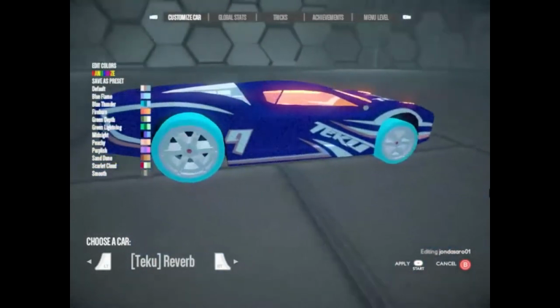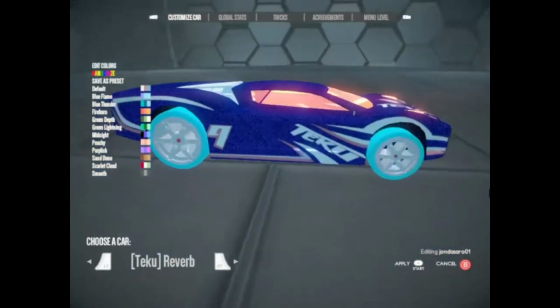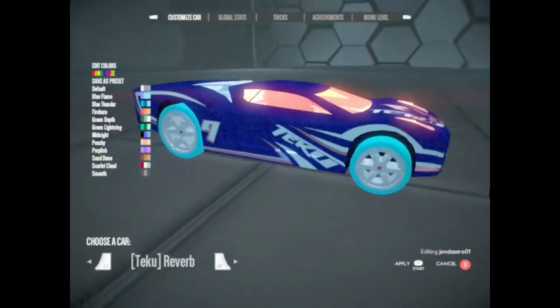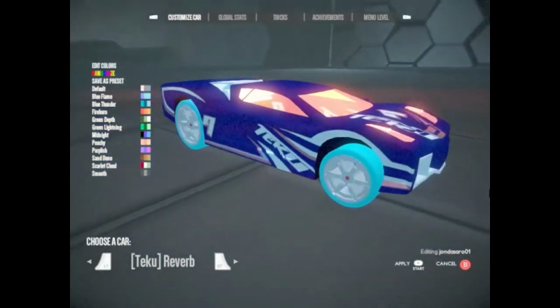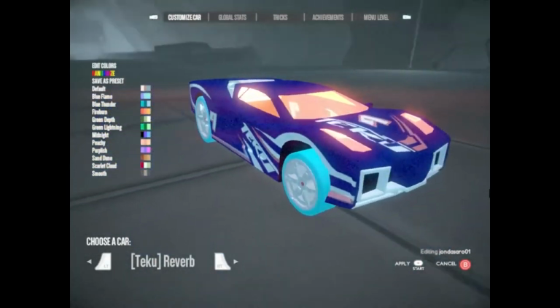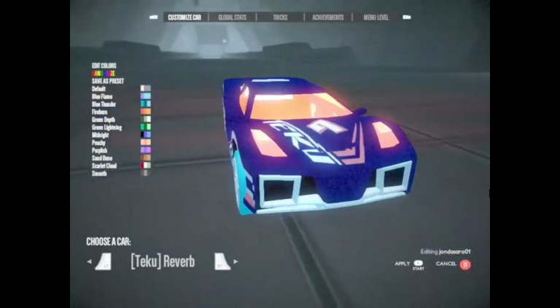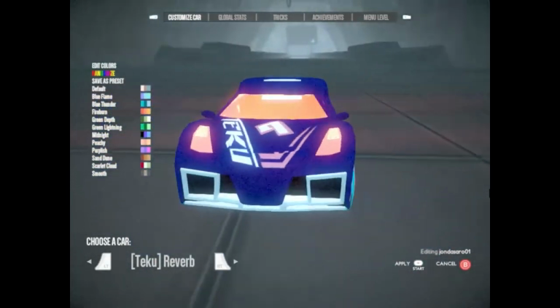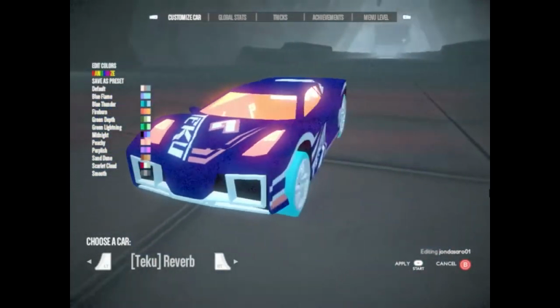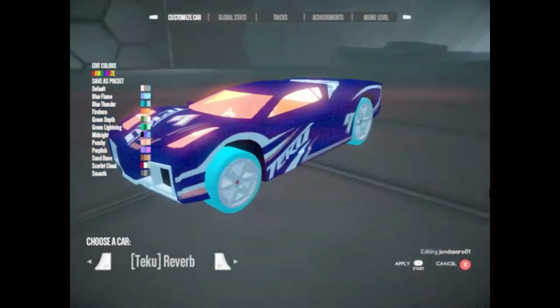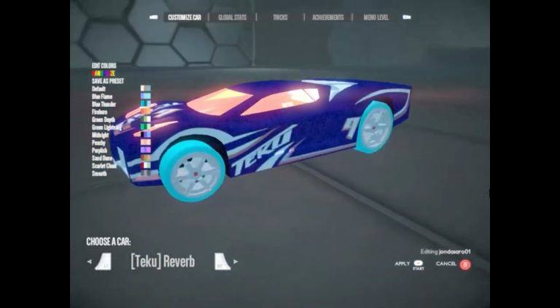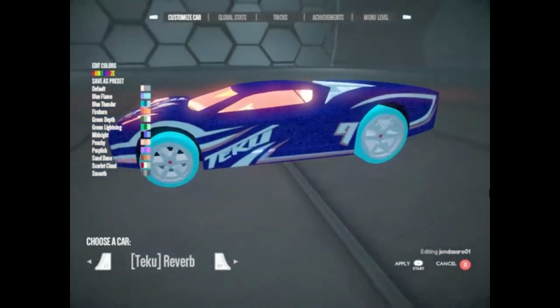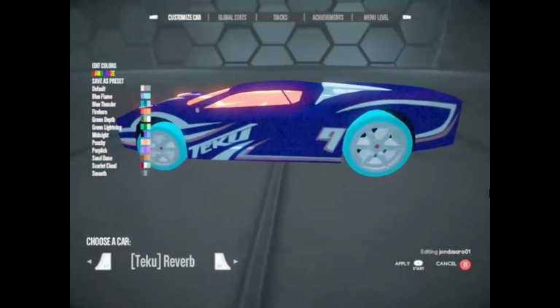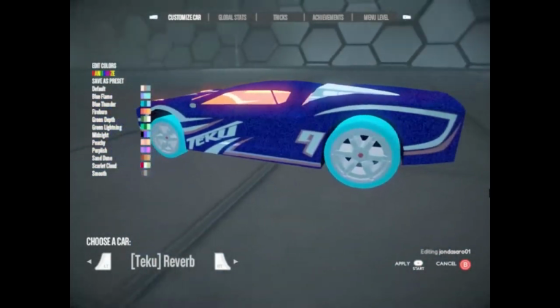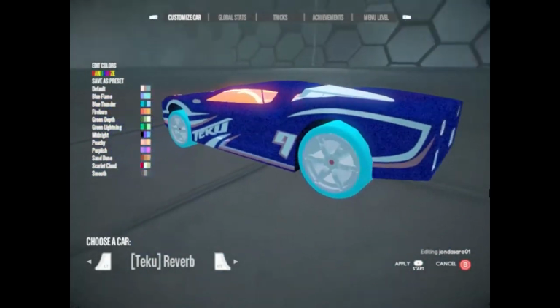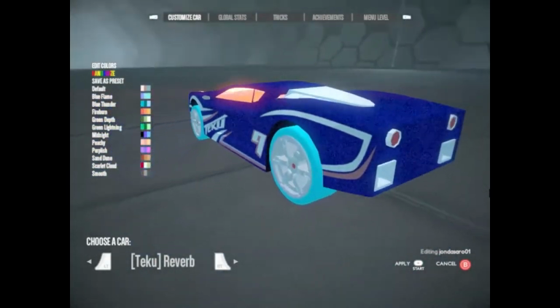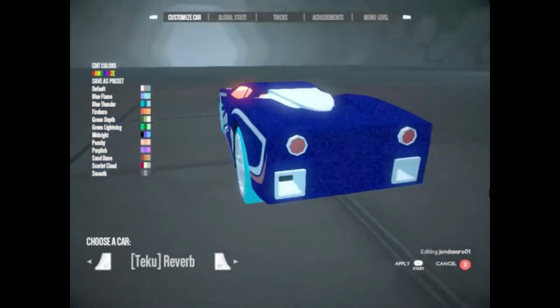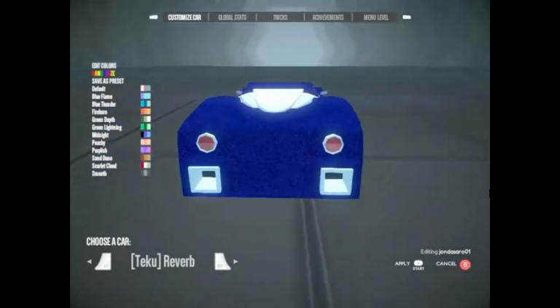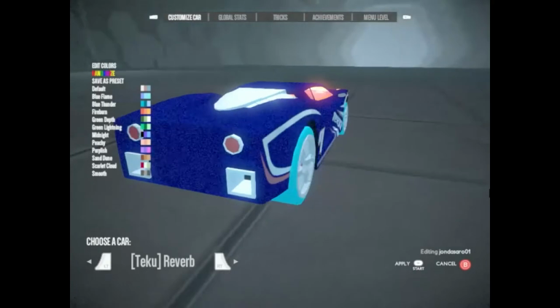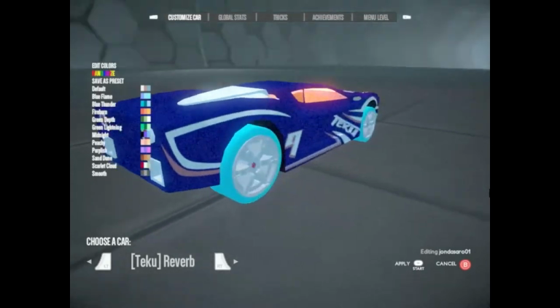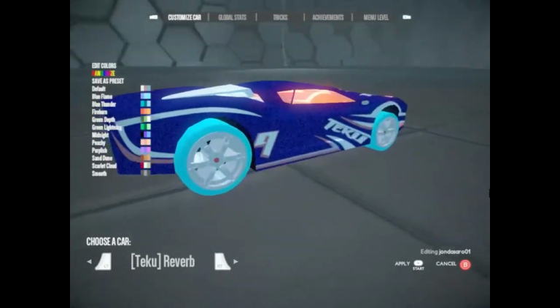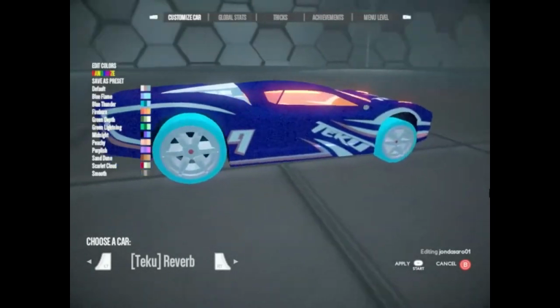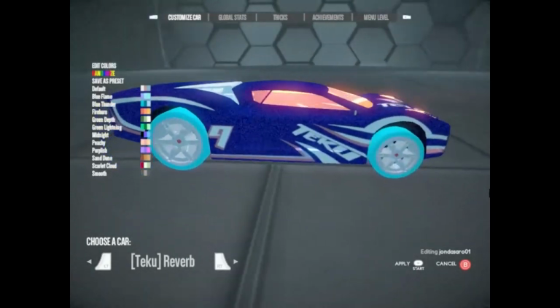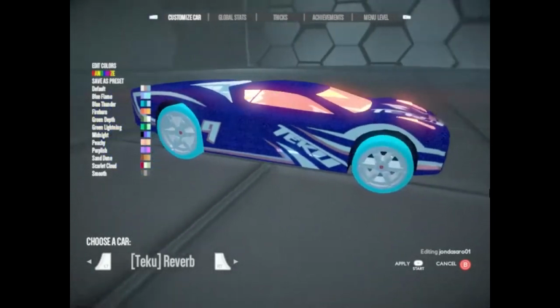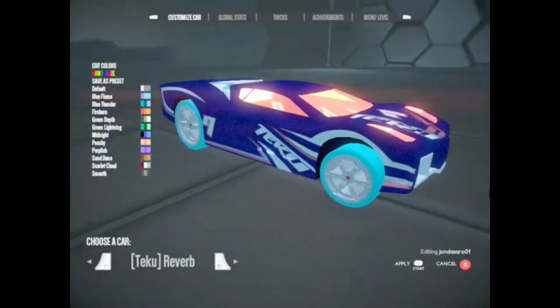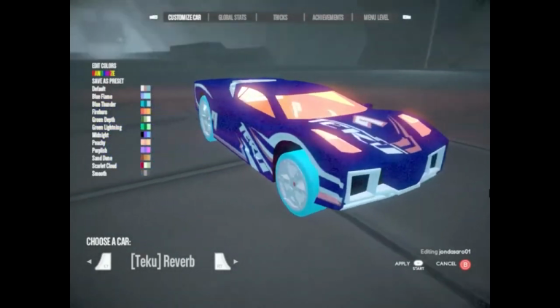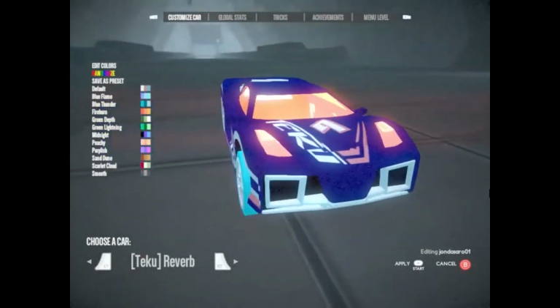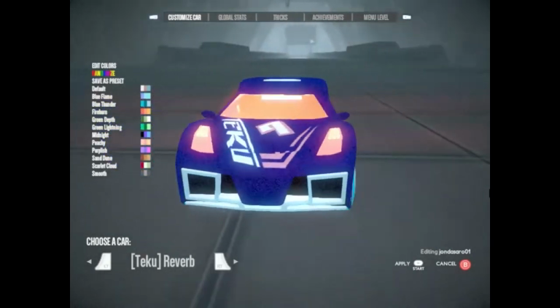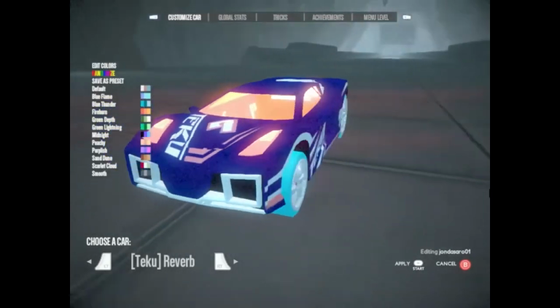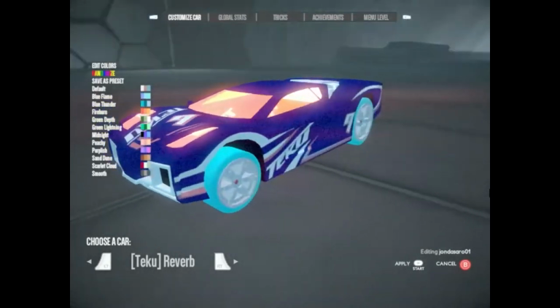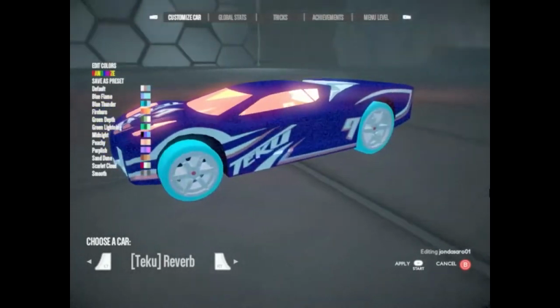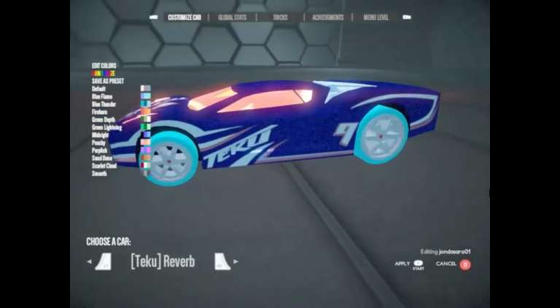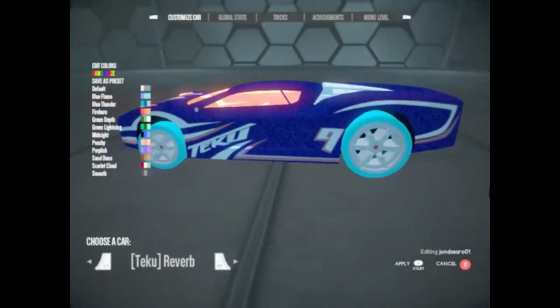Reverb. High-tech and cutting-edge style come together in this 1,100-horsepower, beryllium-powered aluminum animal.